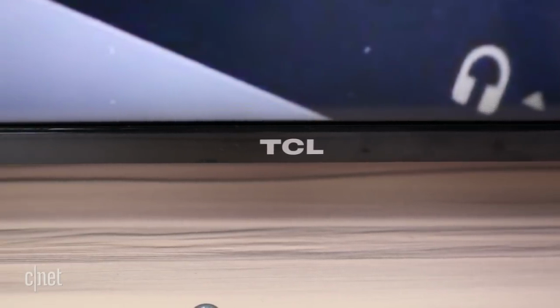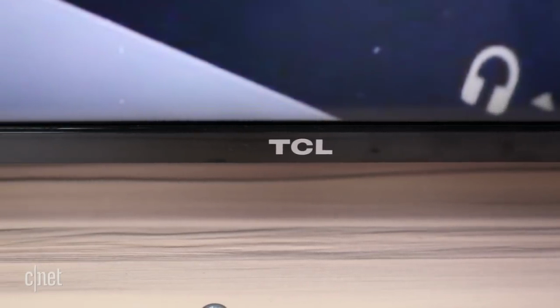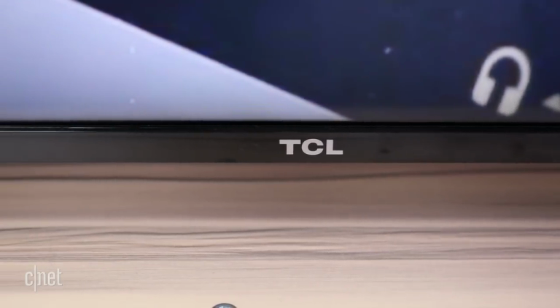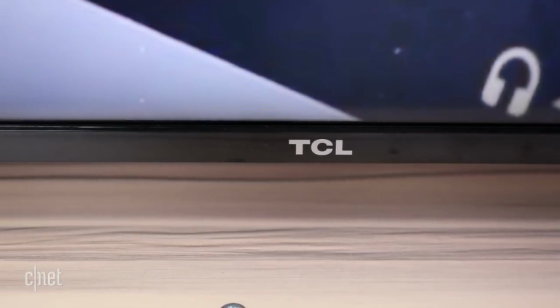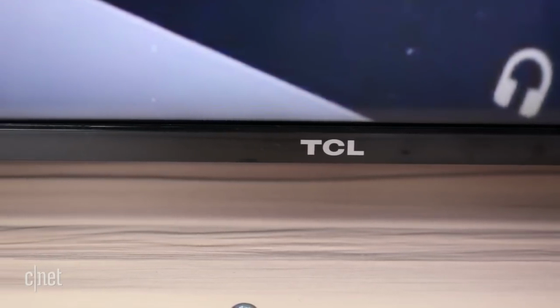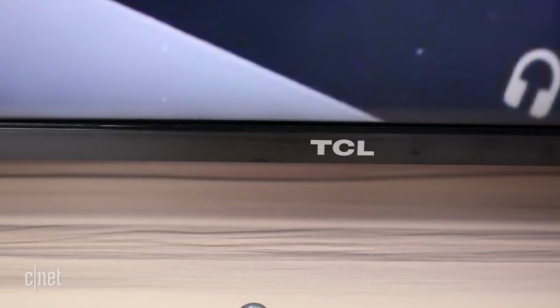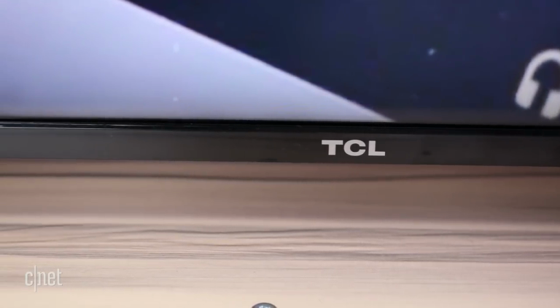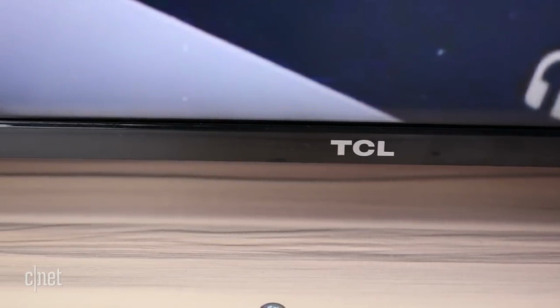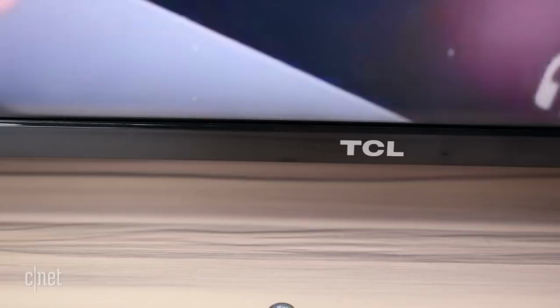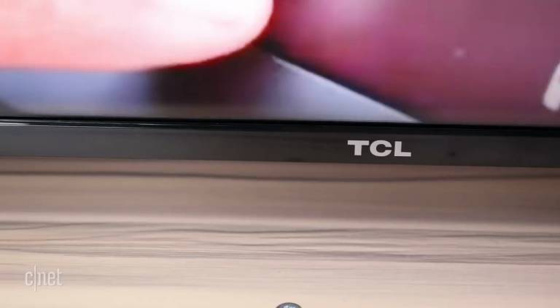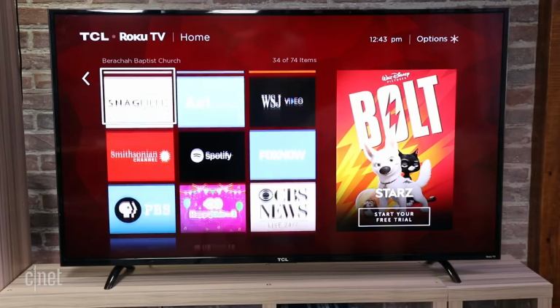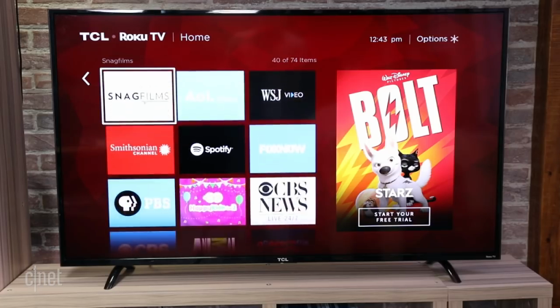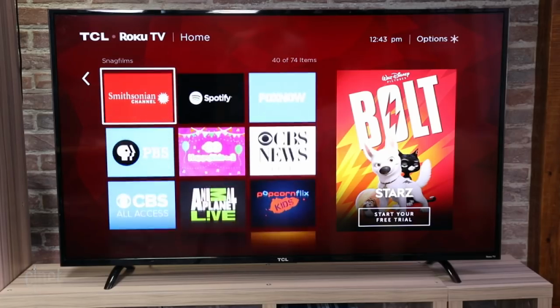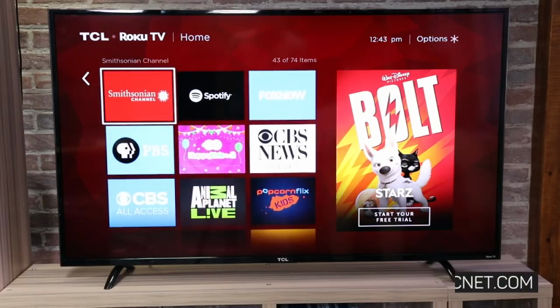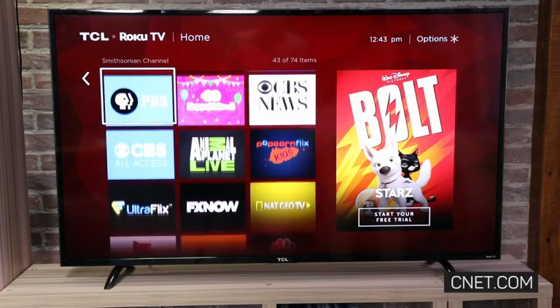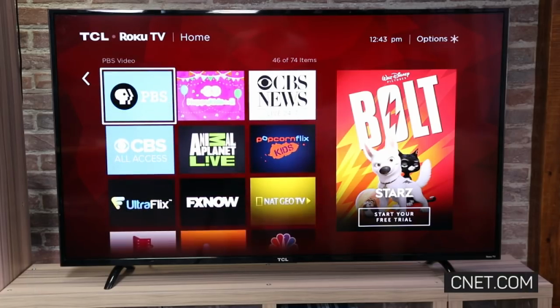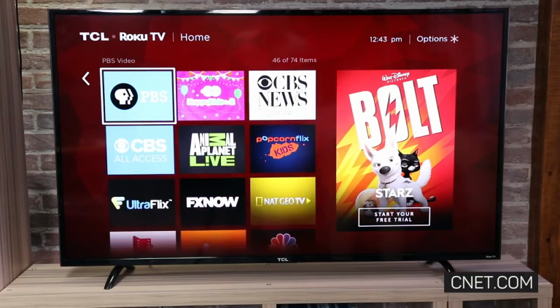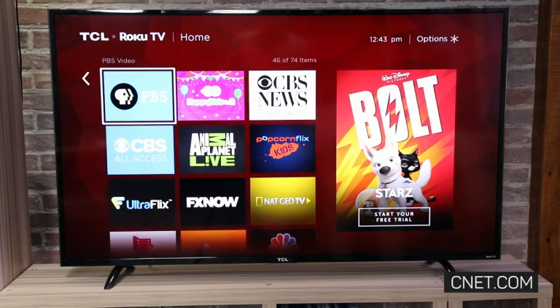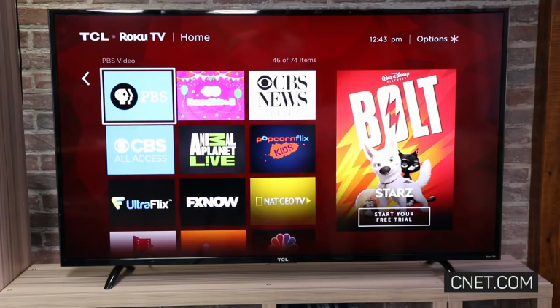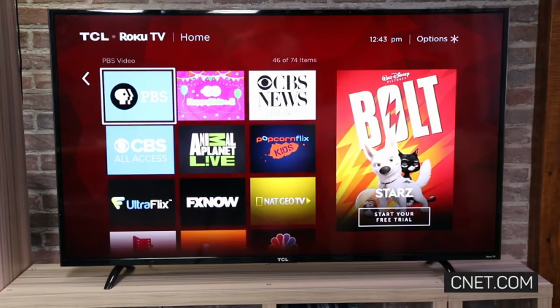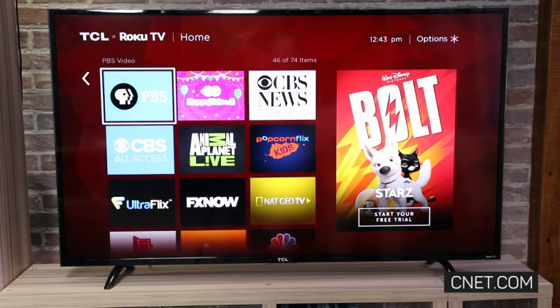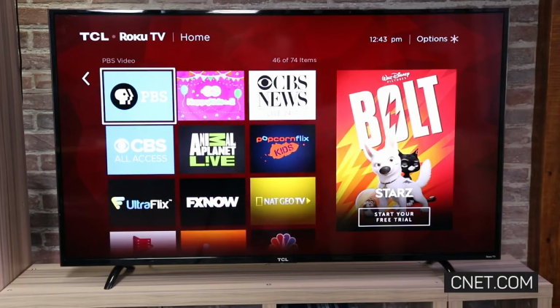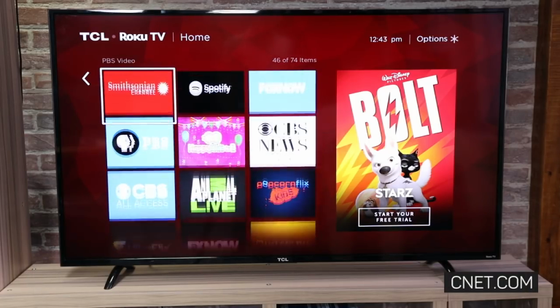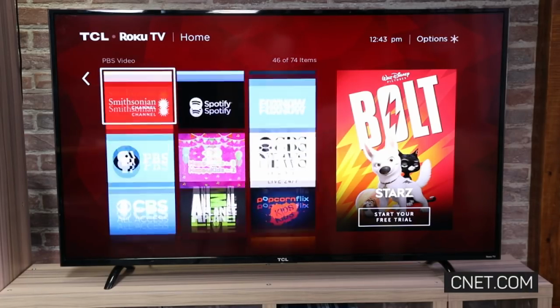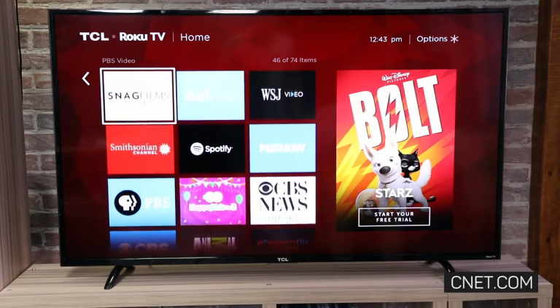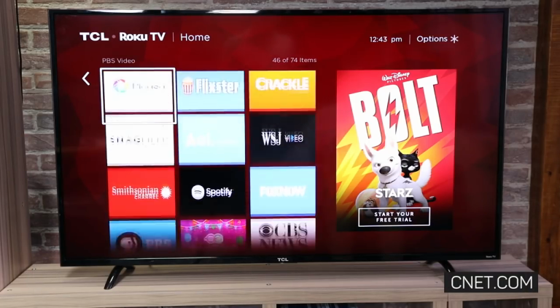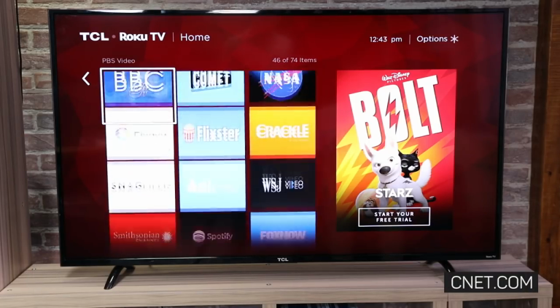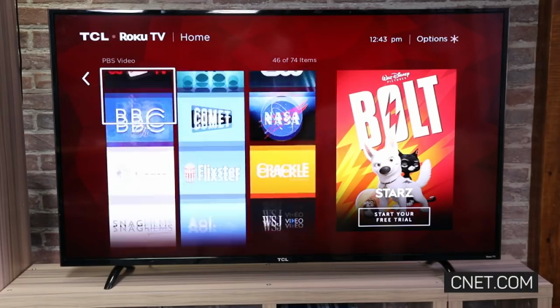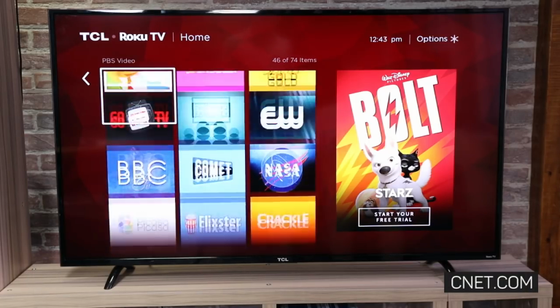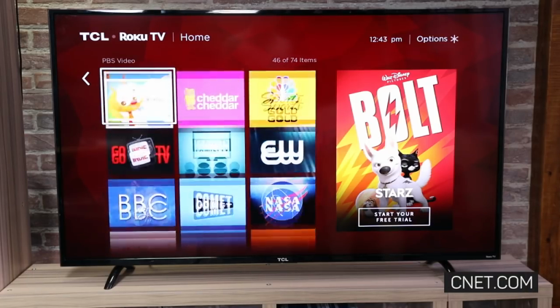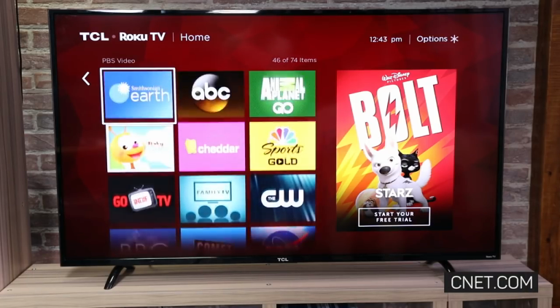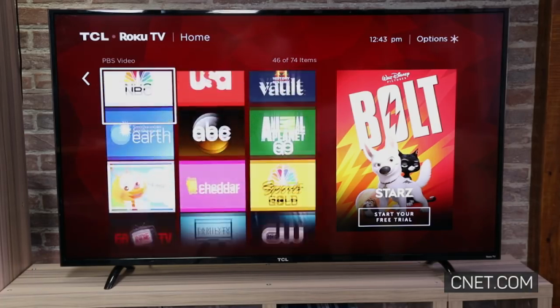With its low price, excellent picture quality, and superb Roku smart TV system, the TCL P-series is one of the best TVs we tested this year.